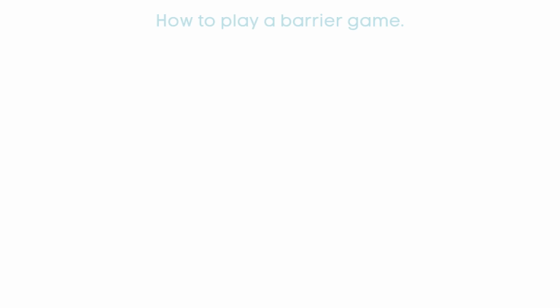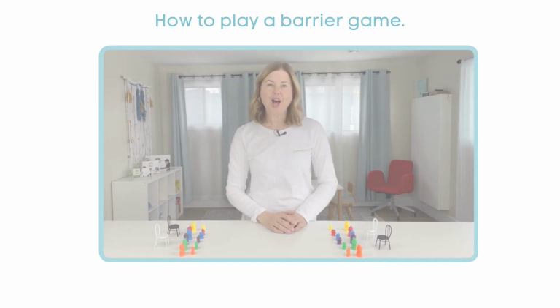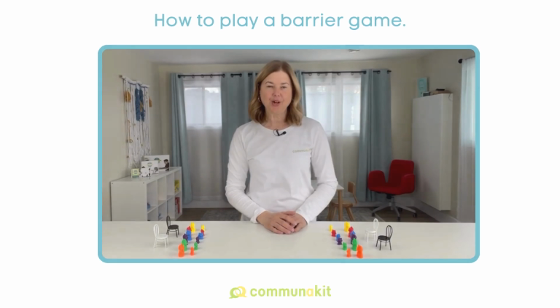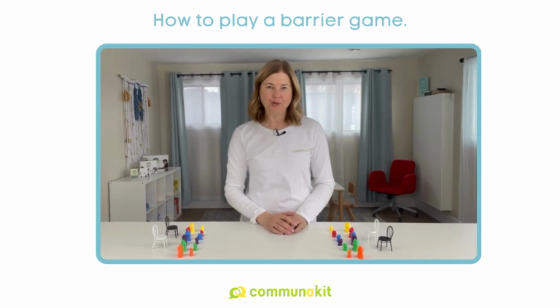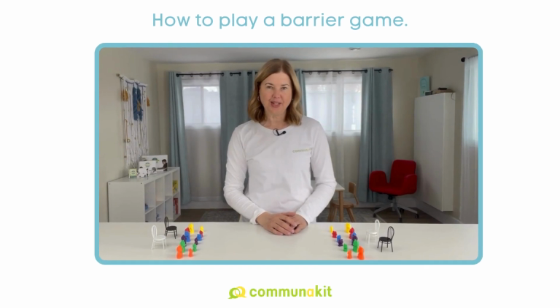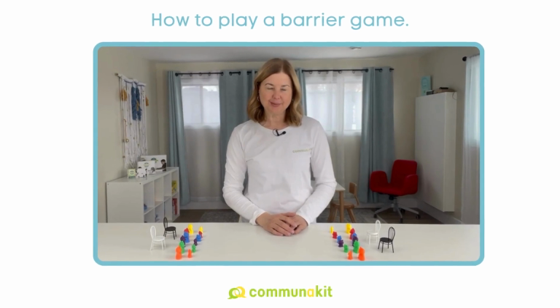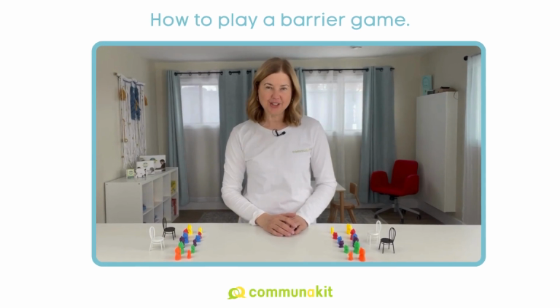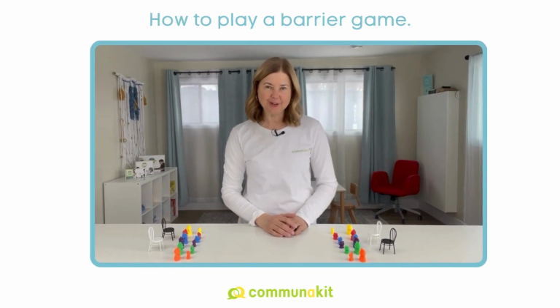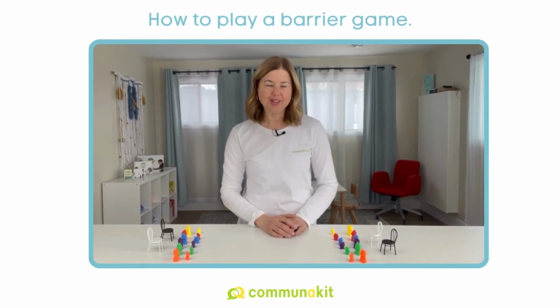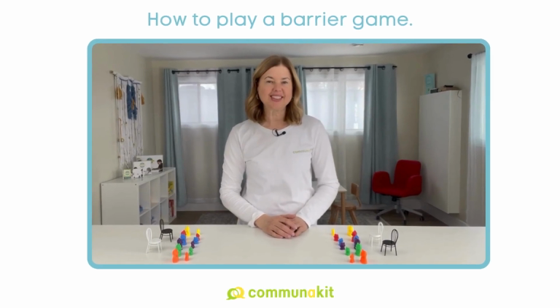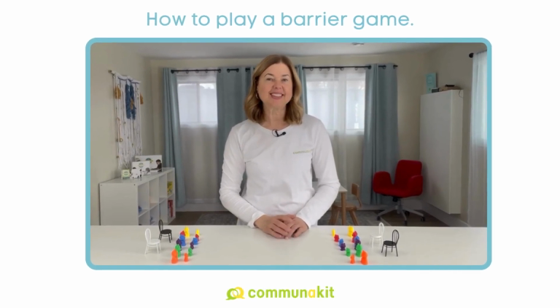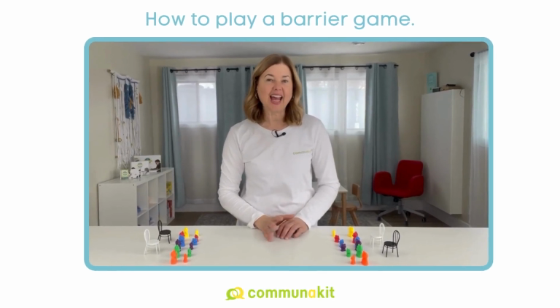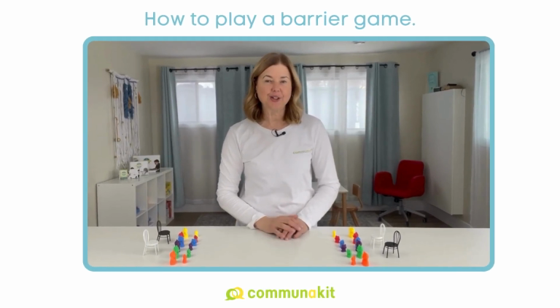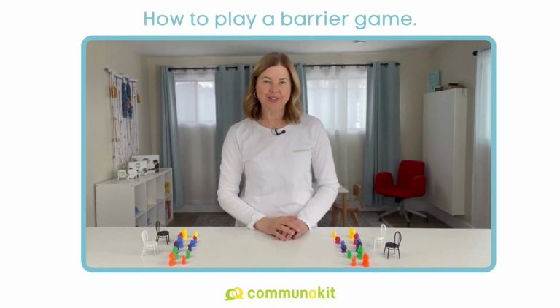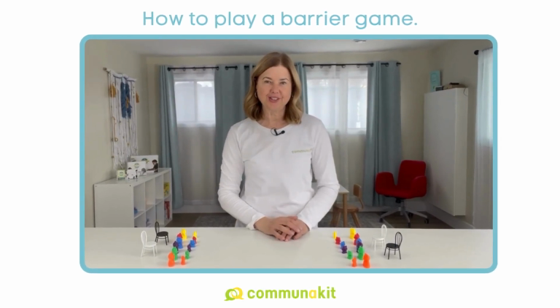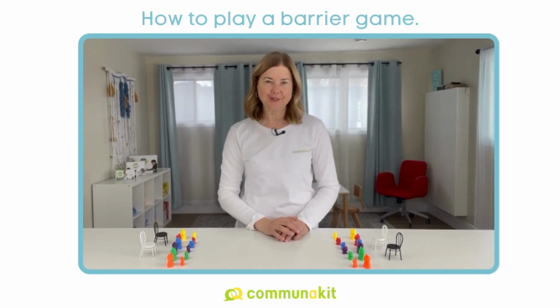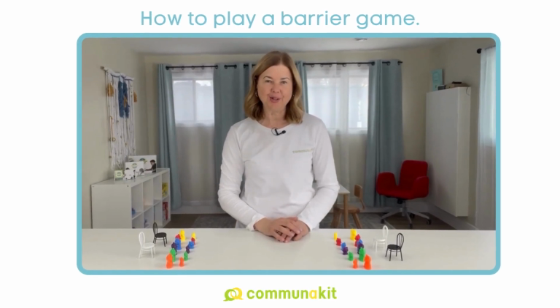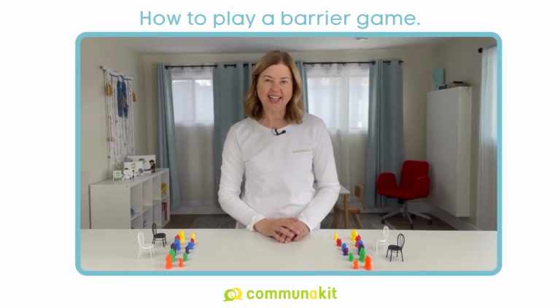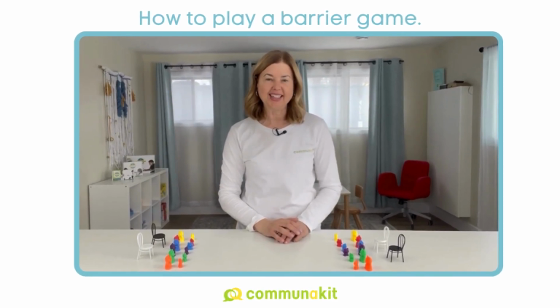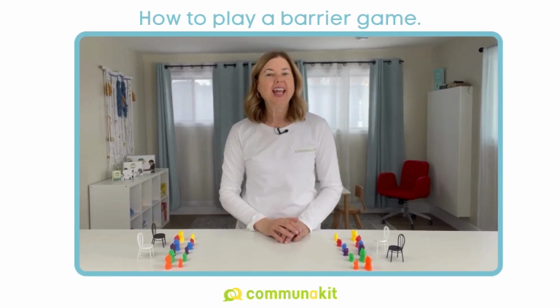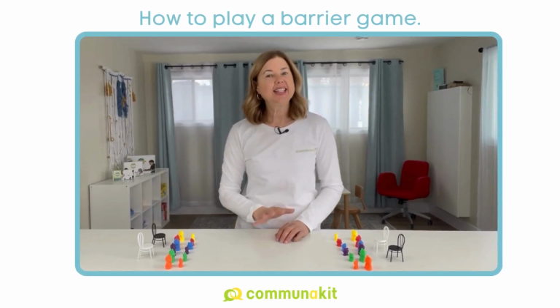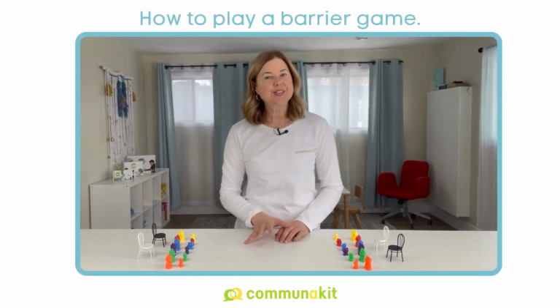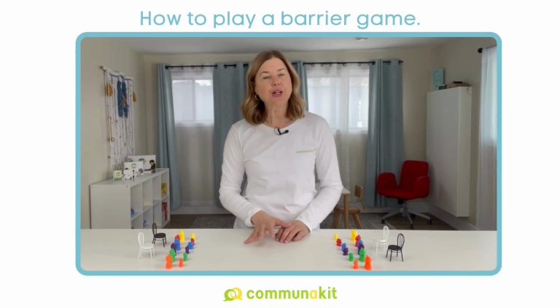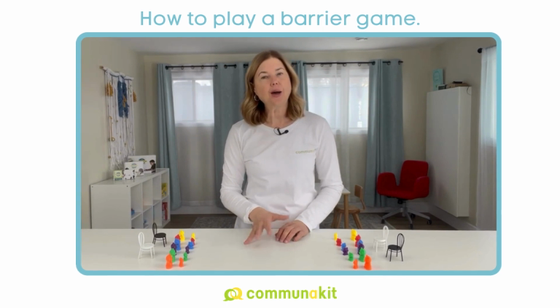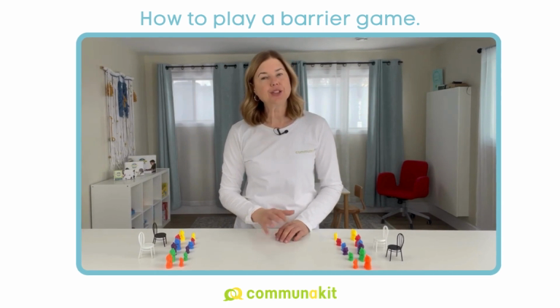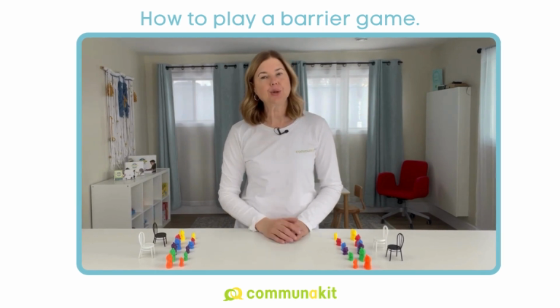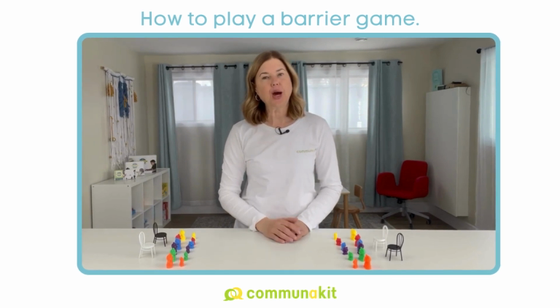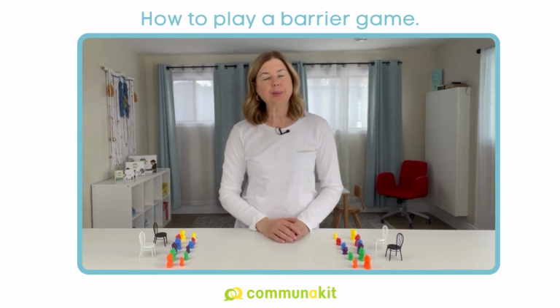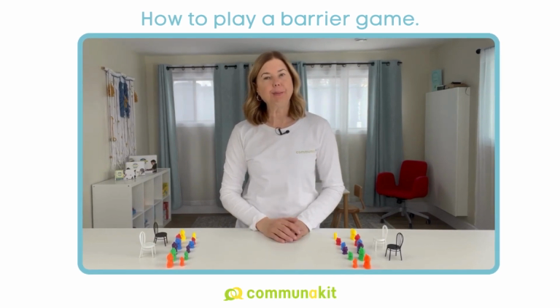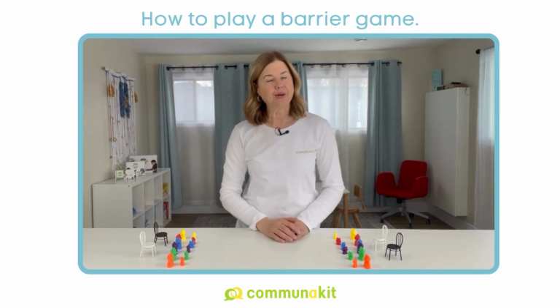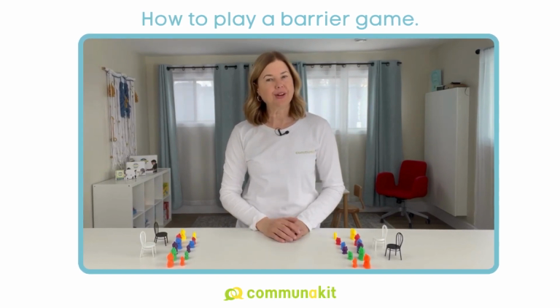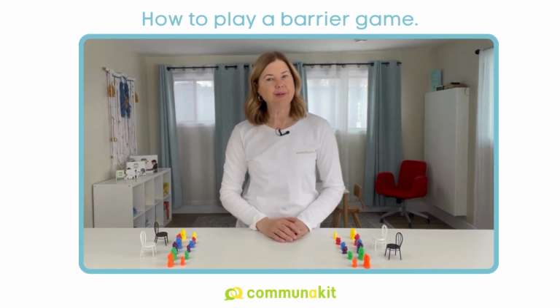Hi, I'm Connie Romanek, speech-language pathologist and co-founder of CommuniKit. In this video, I'm going to show you how to play a barrier game.